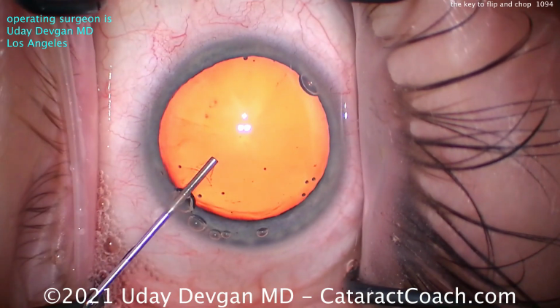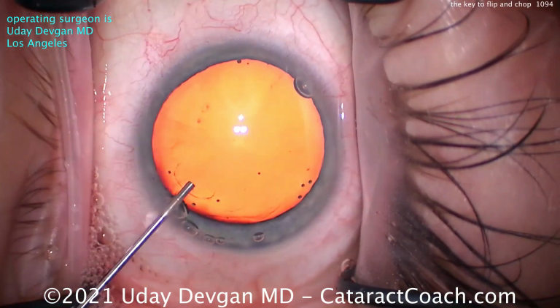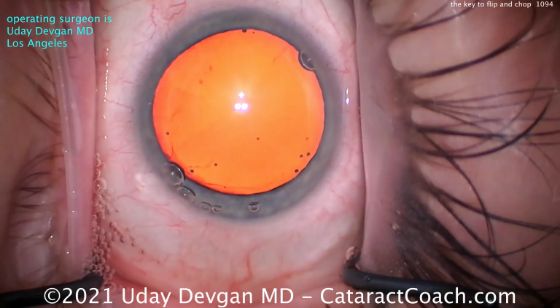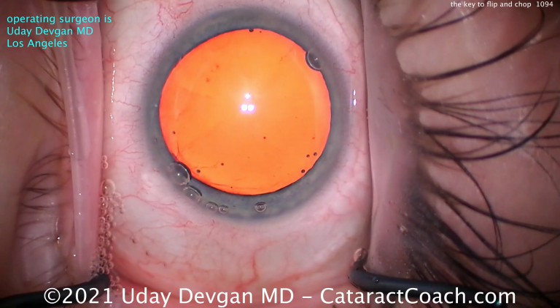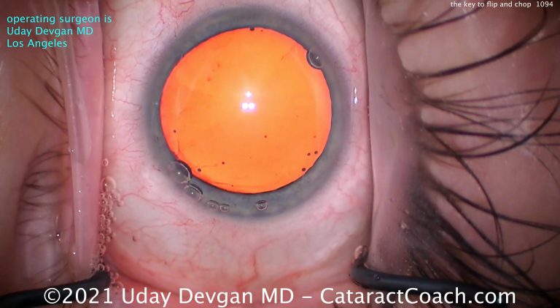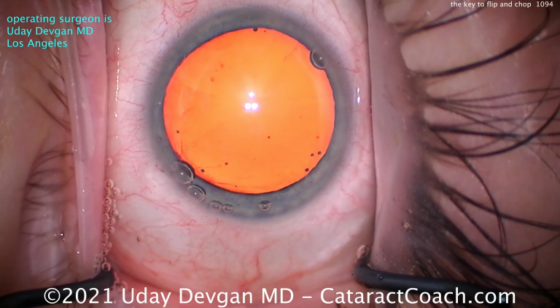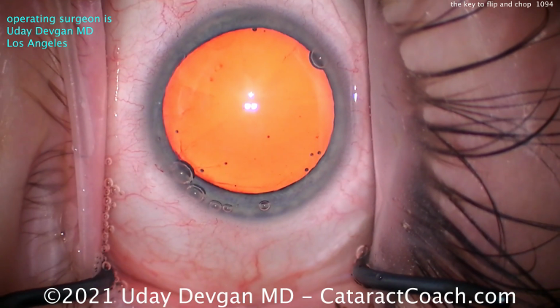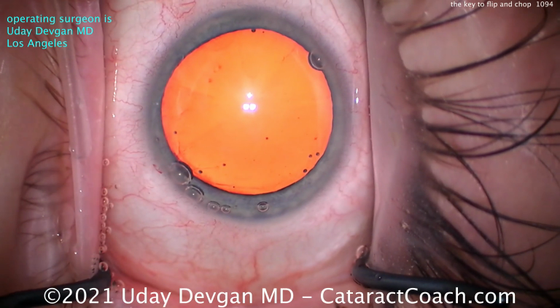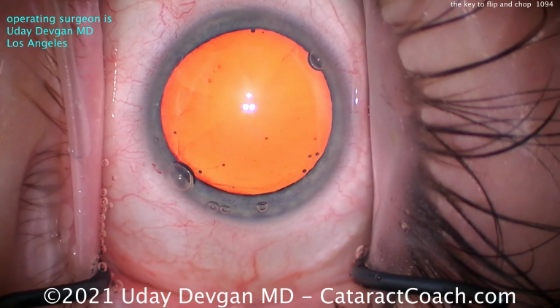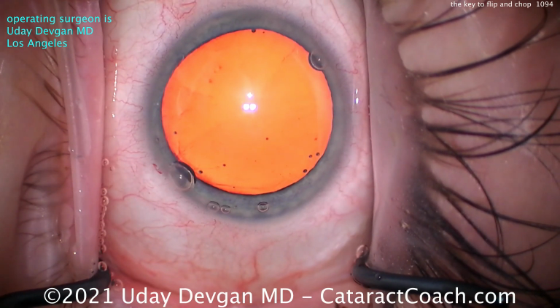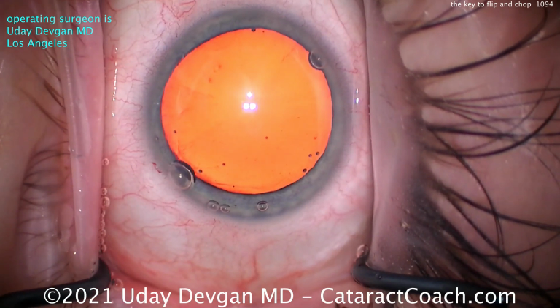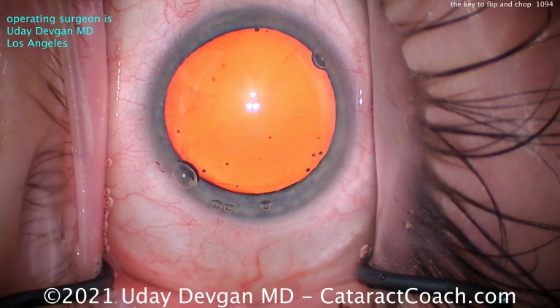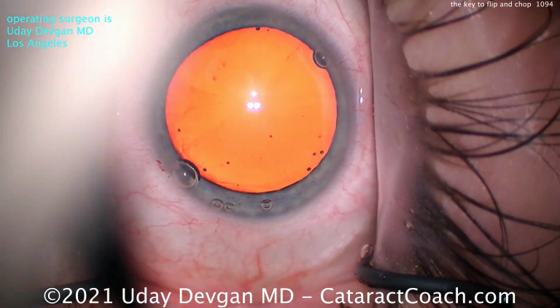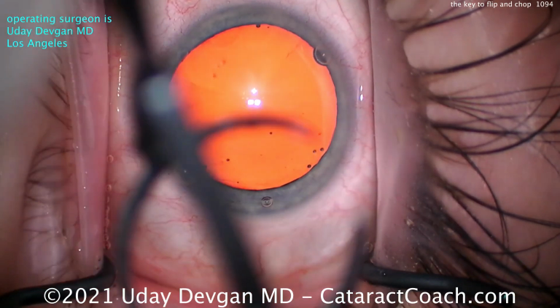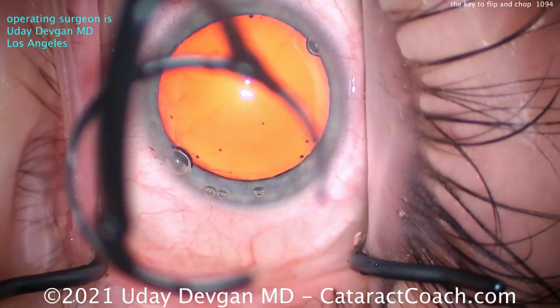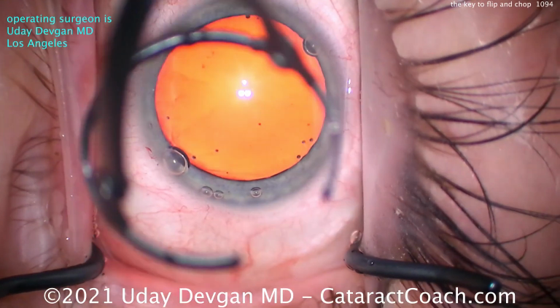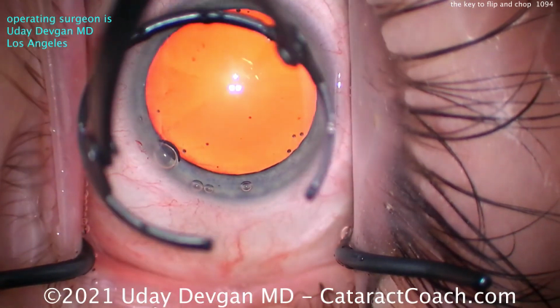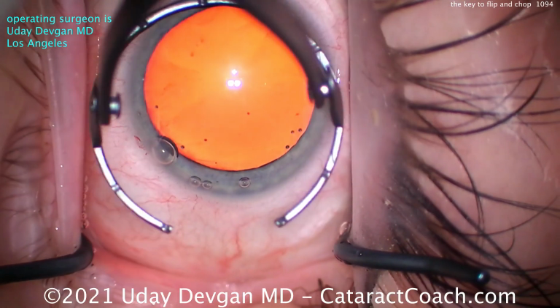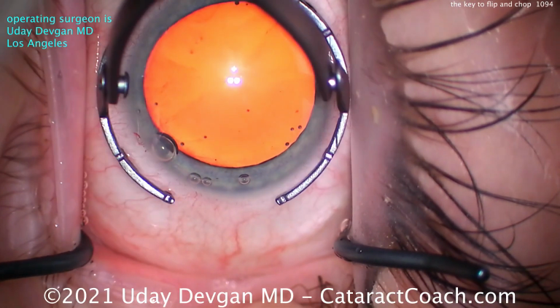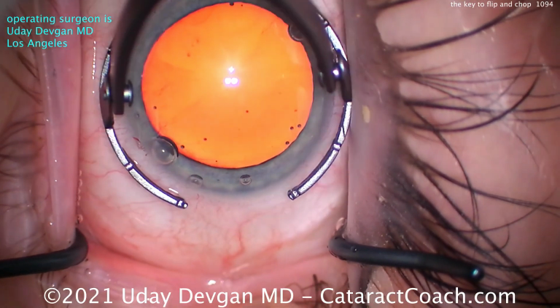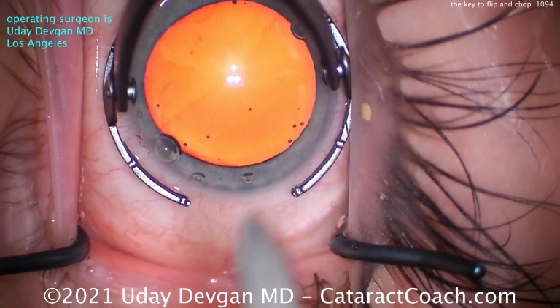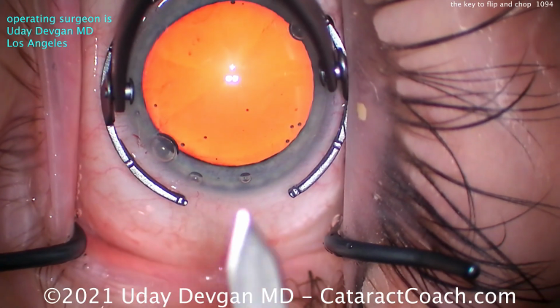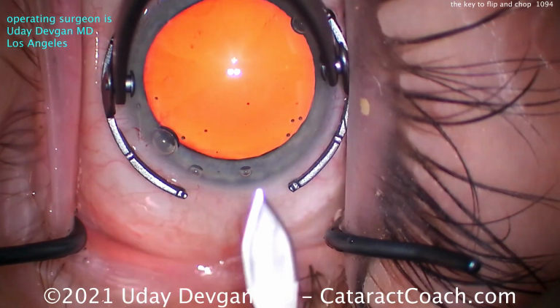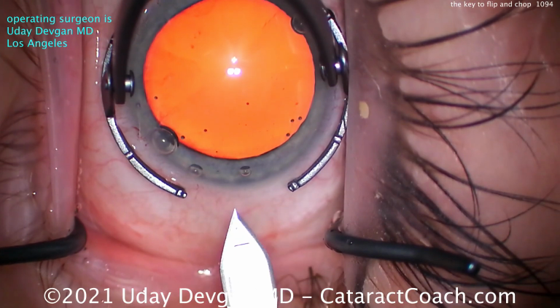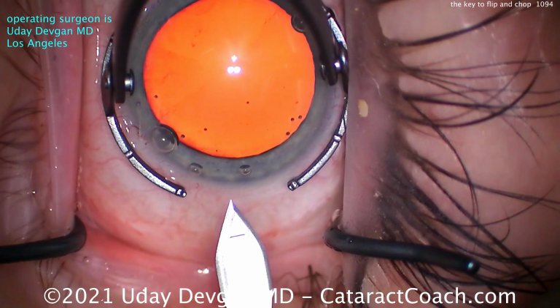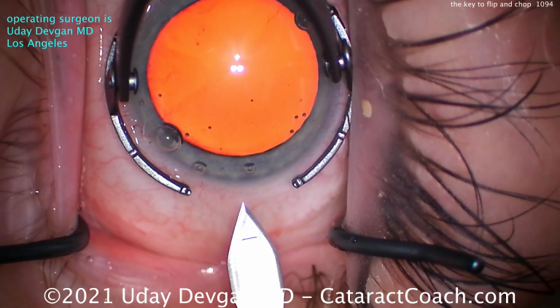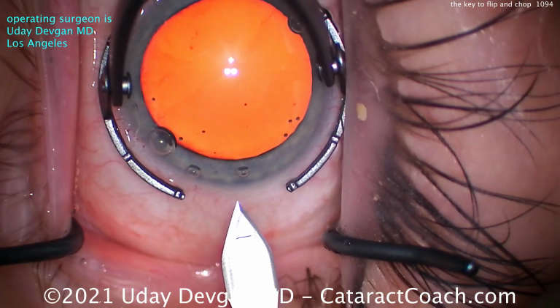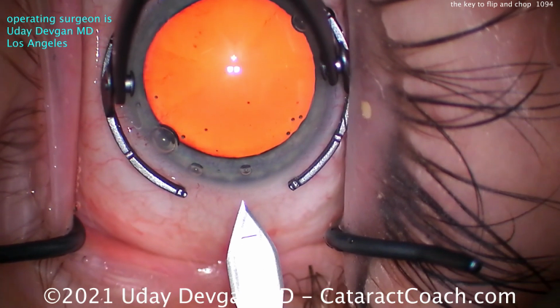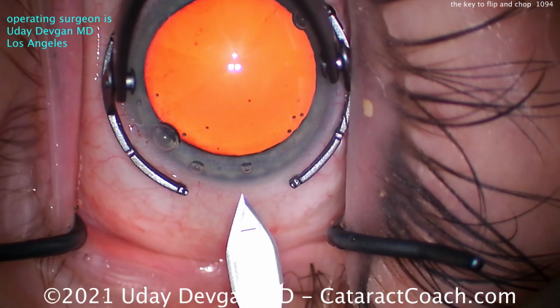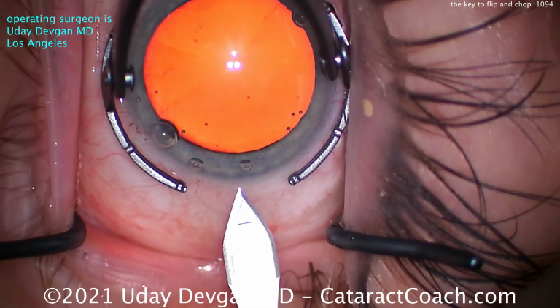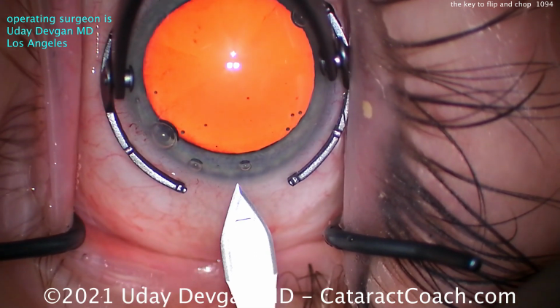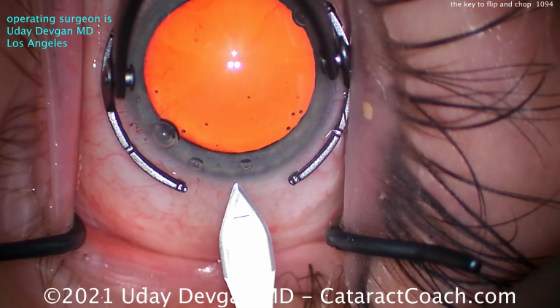Here goes our dispersive viscoelastic — getting that capsule or bag distended and flattened. That anterior capsule should be flat.